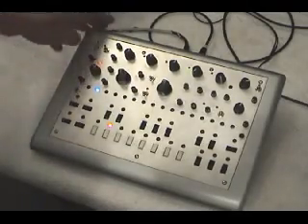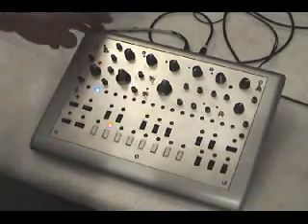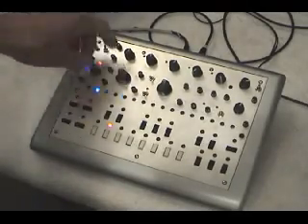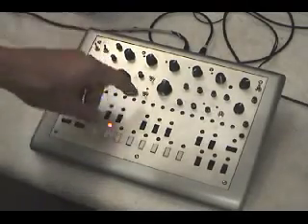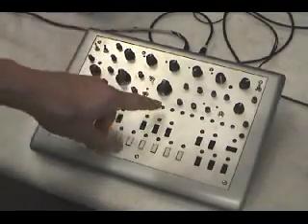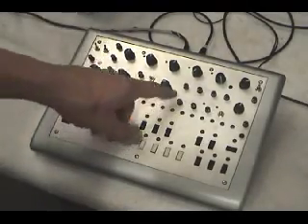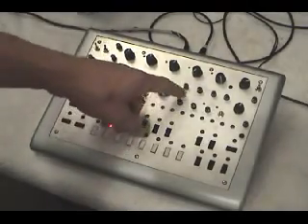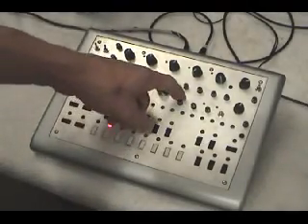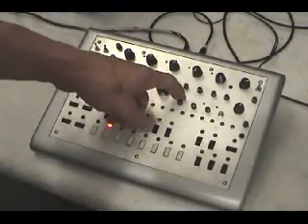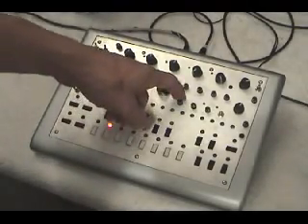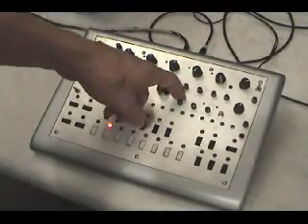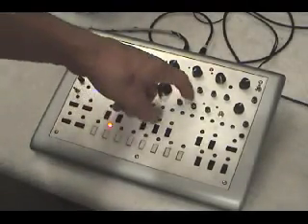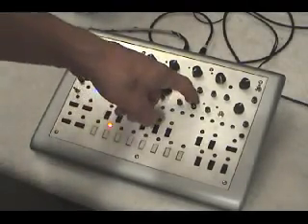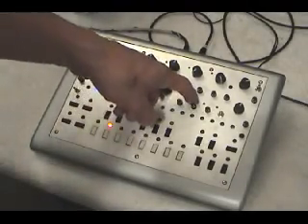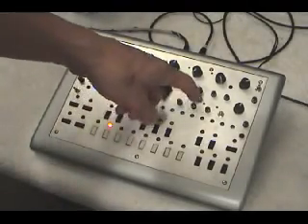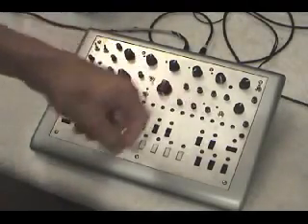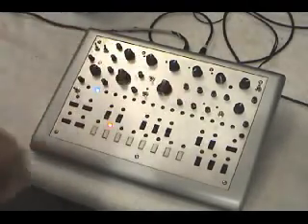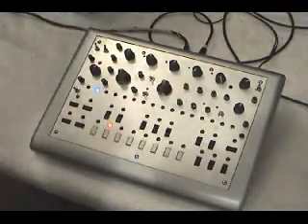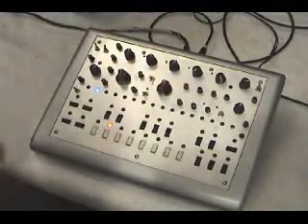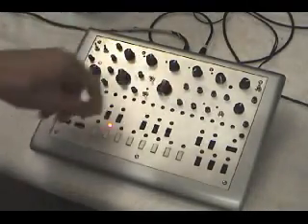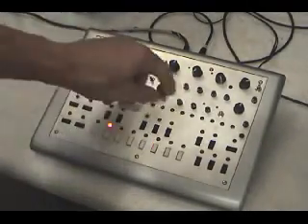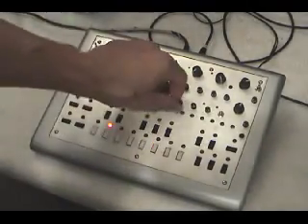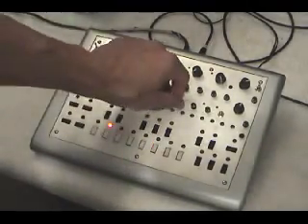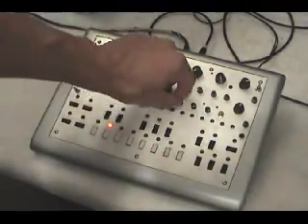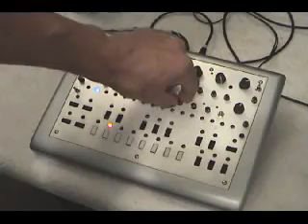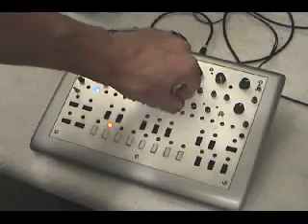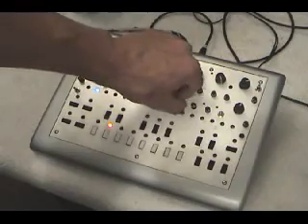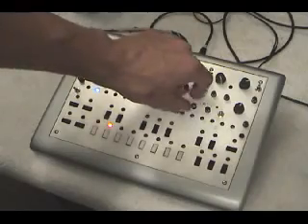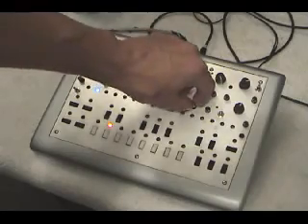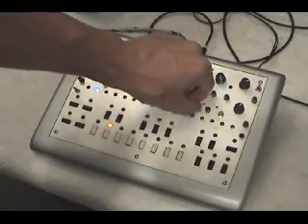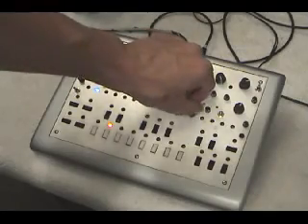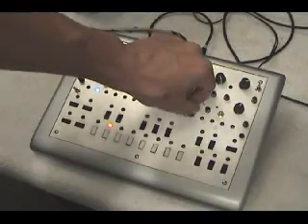Also going to go over VCA attack and VCA decay. VCA attack and VCA decay.